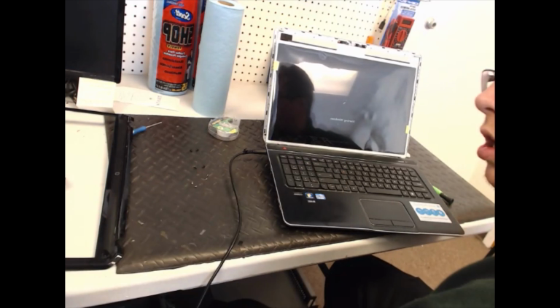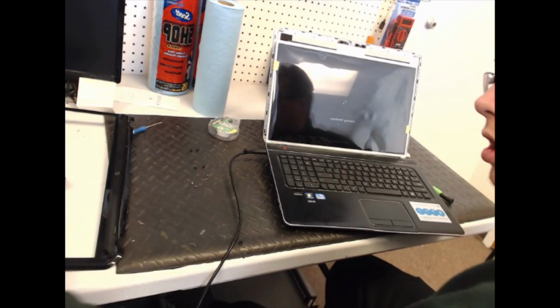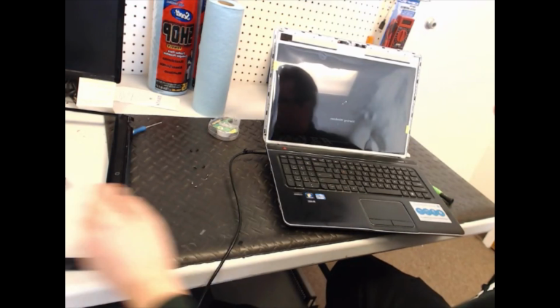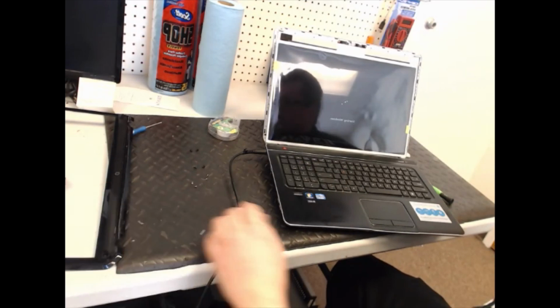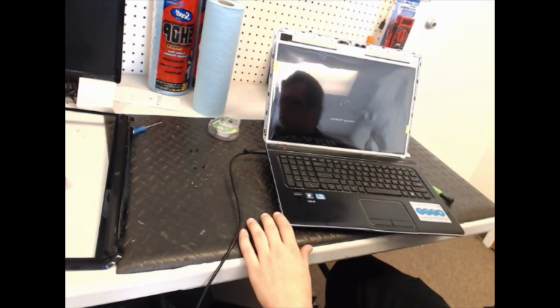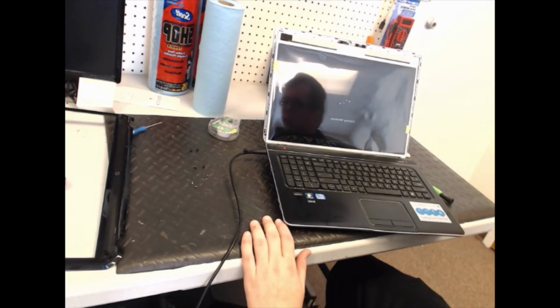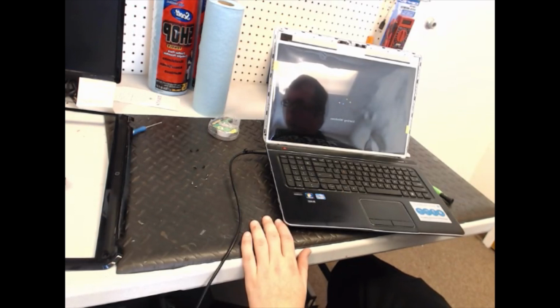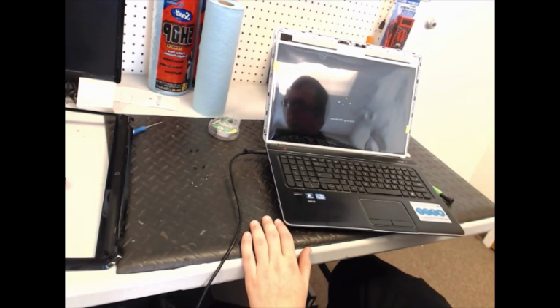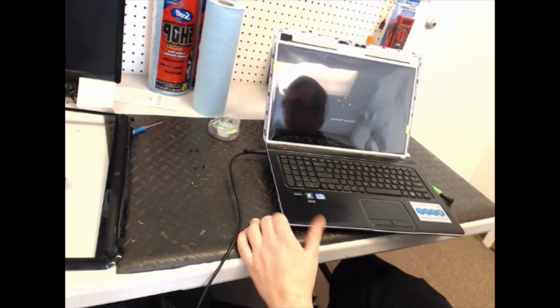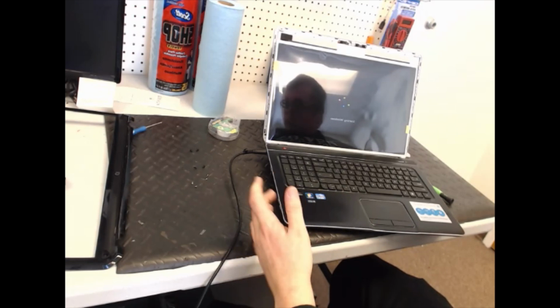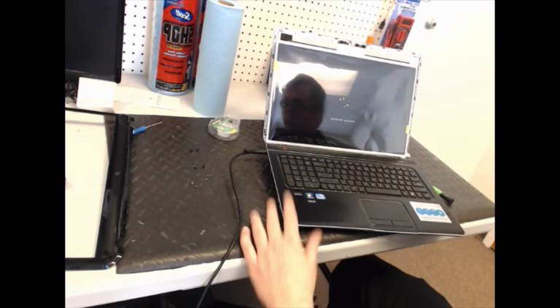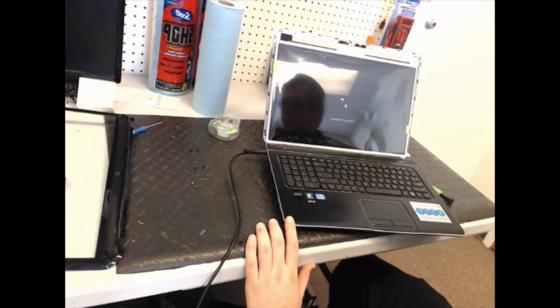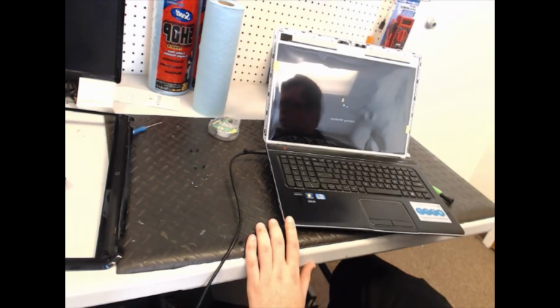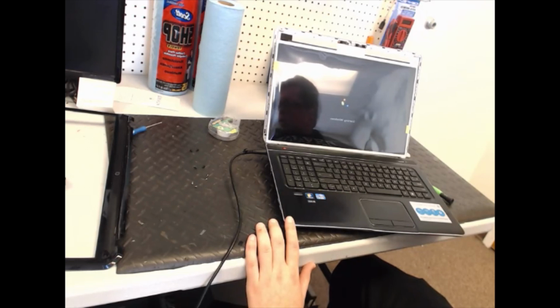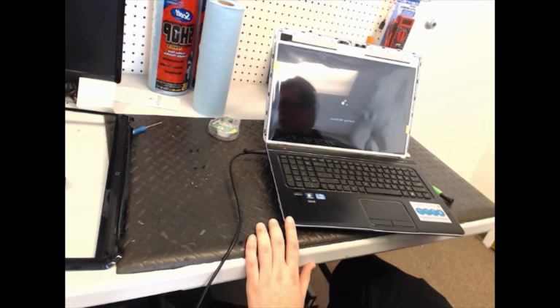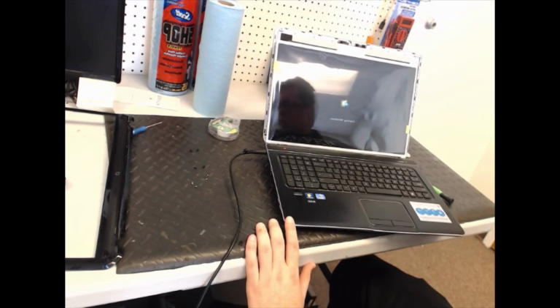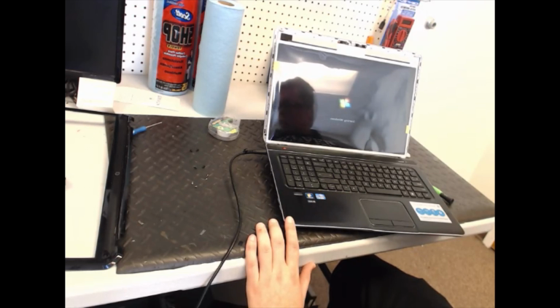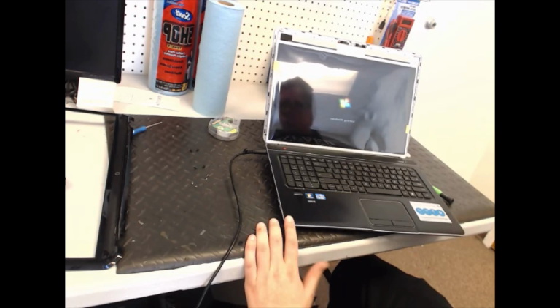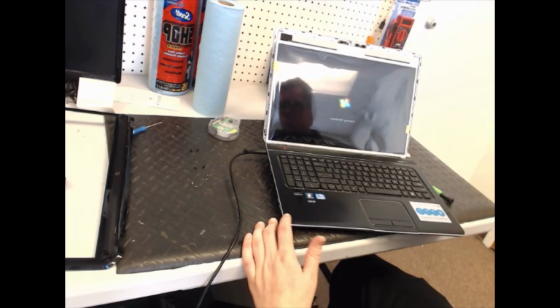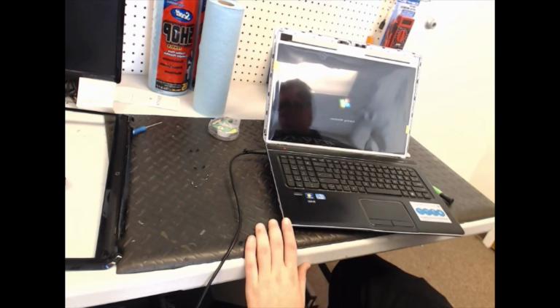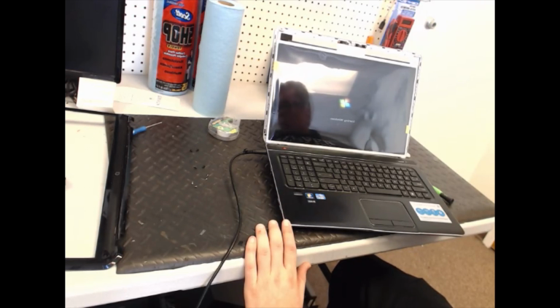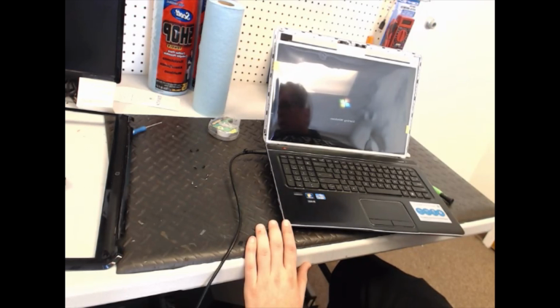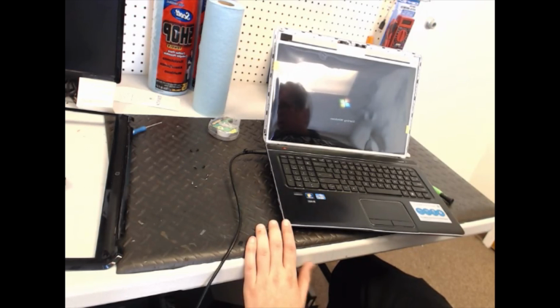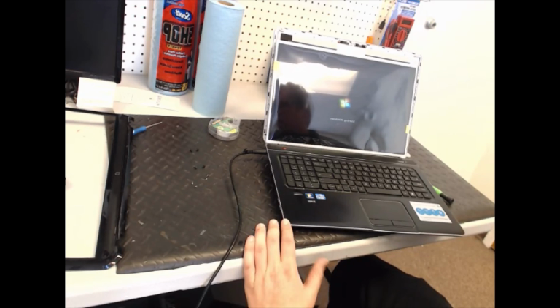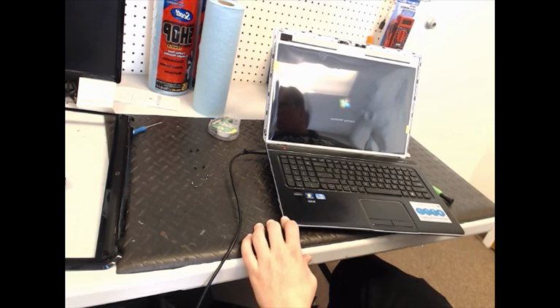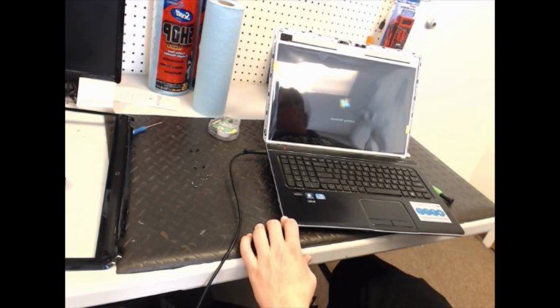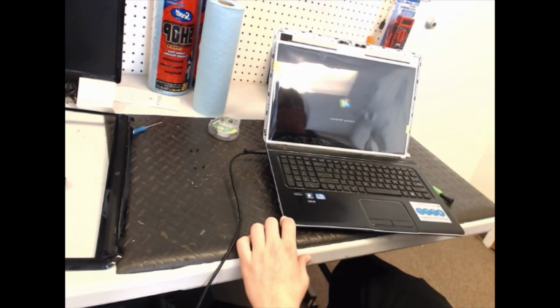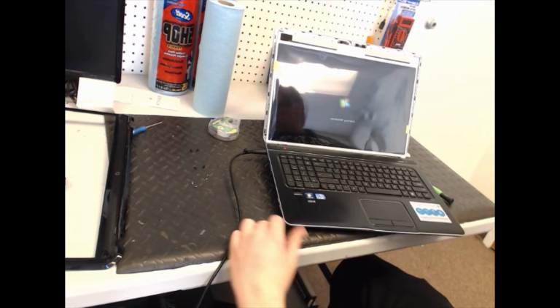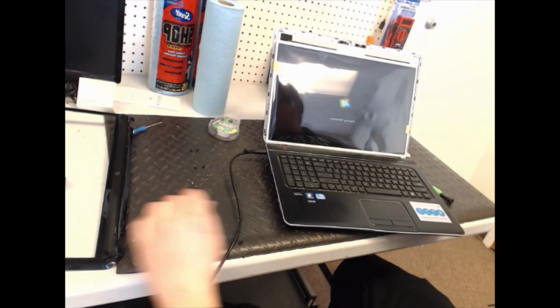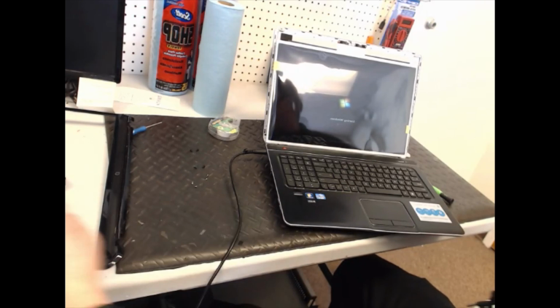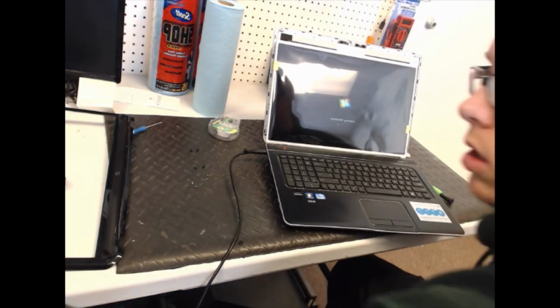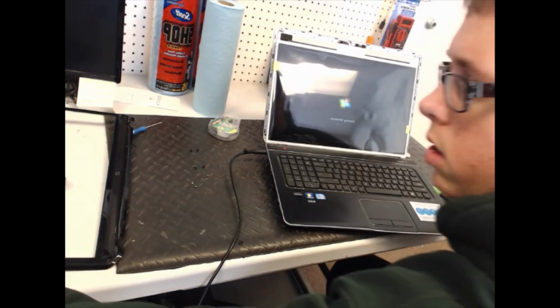And to put it back together, you just reverse the steps, put all the screws back in, and voila, you're done.